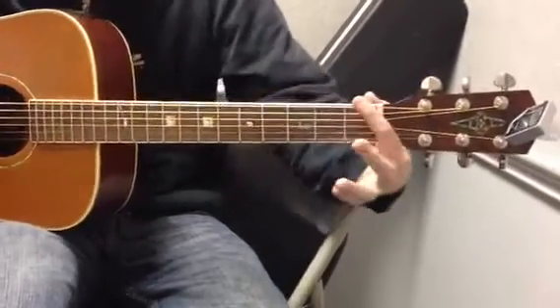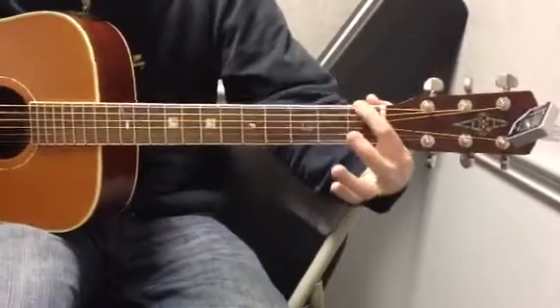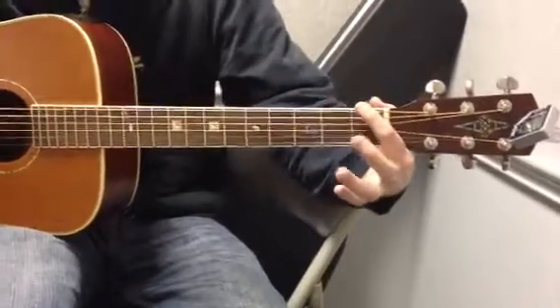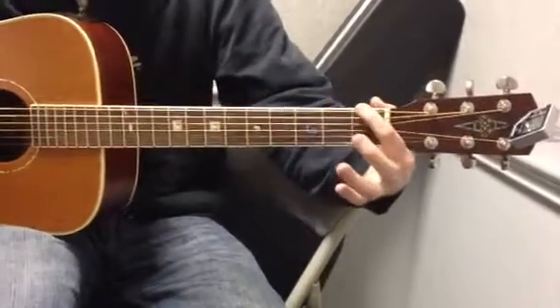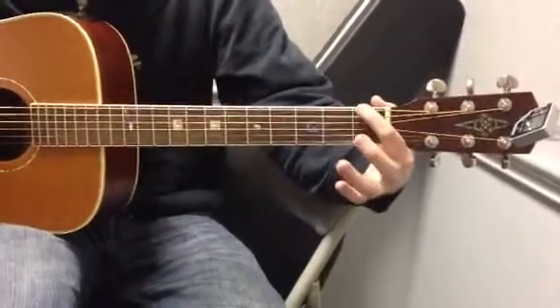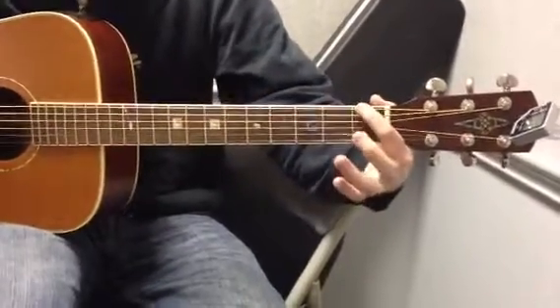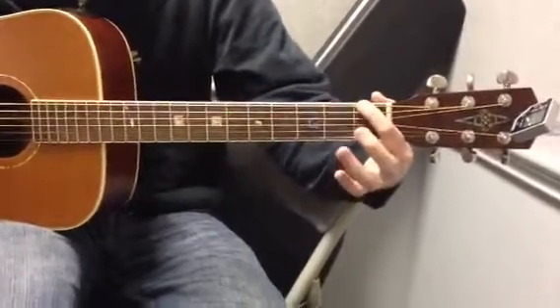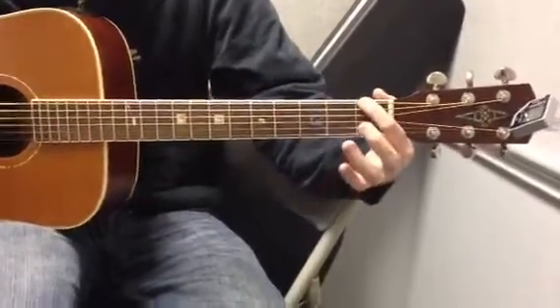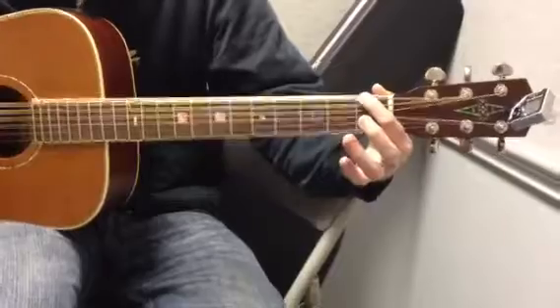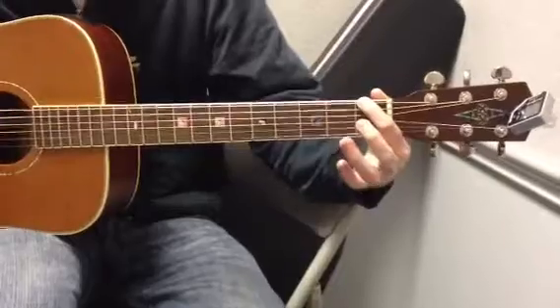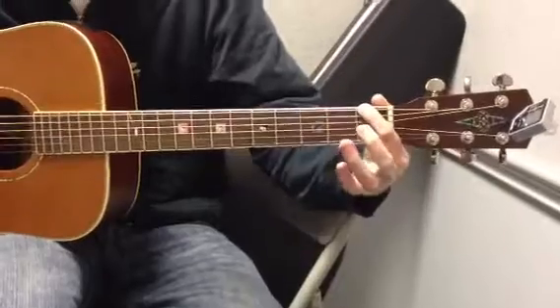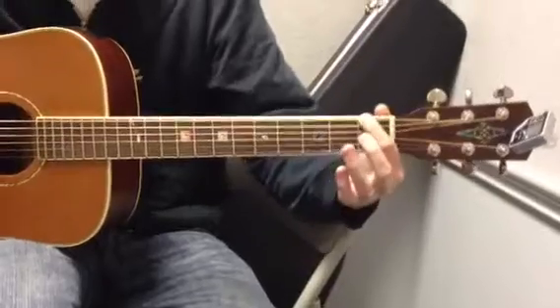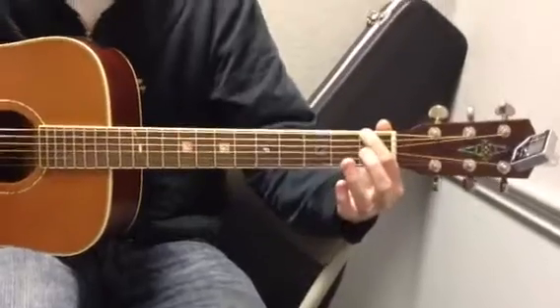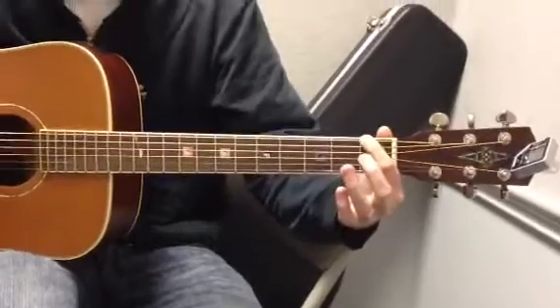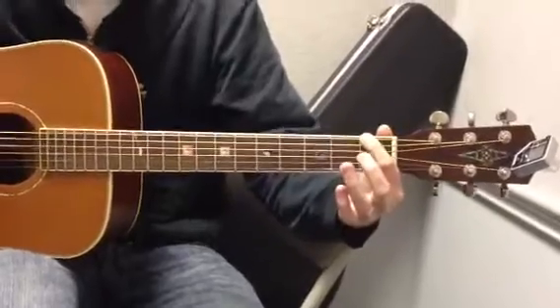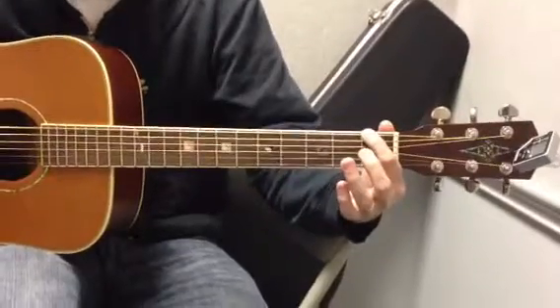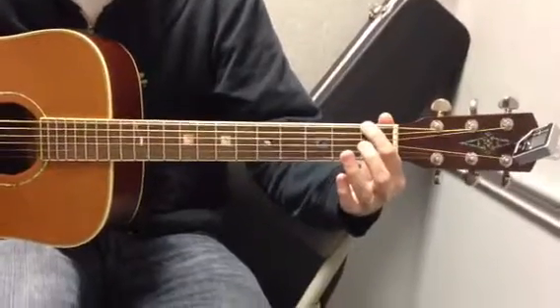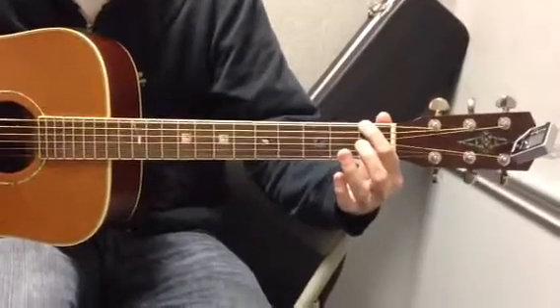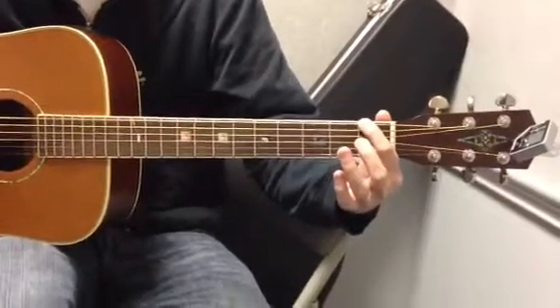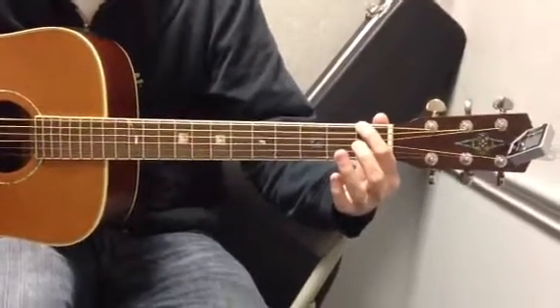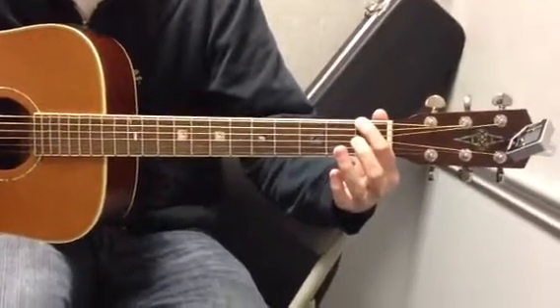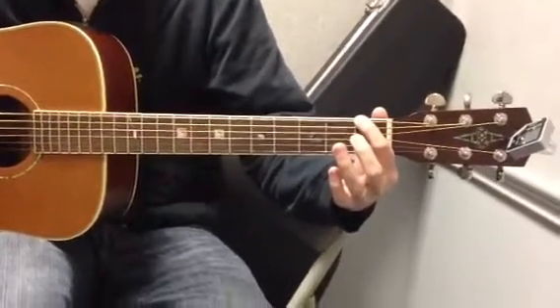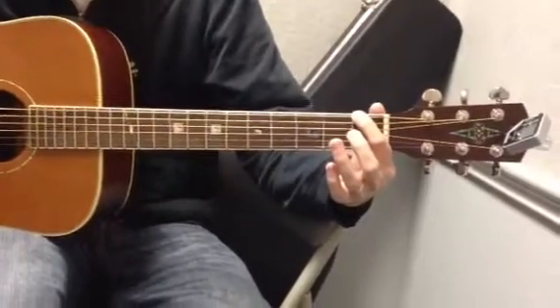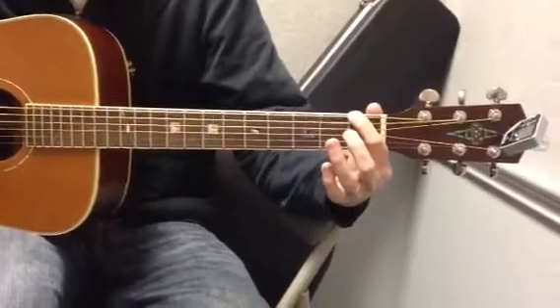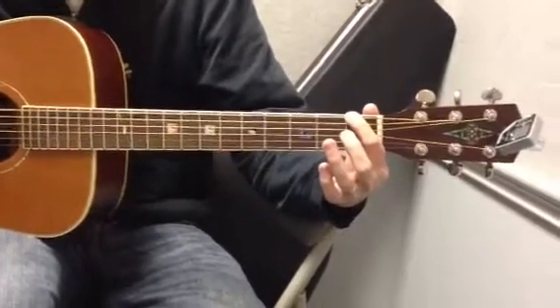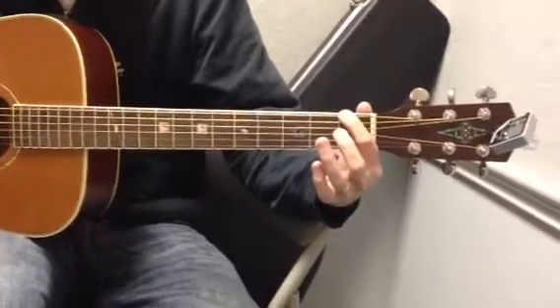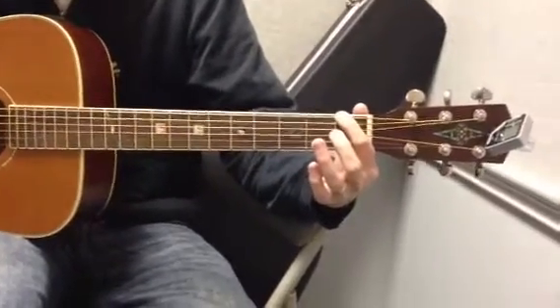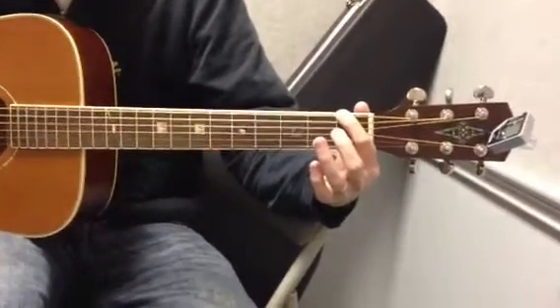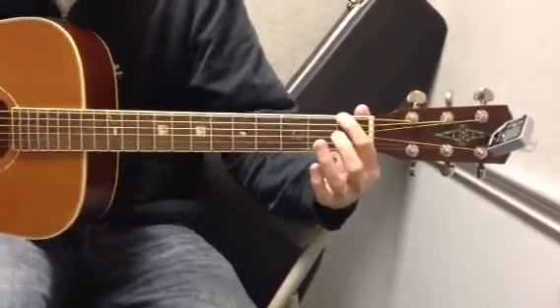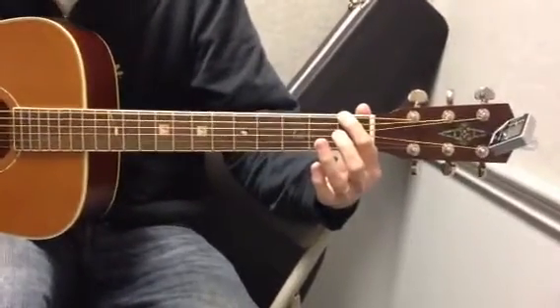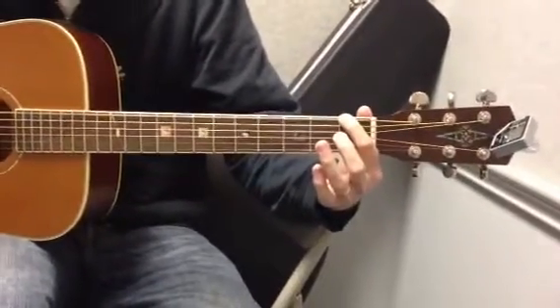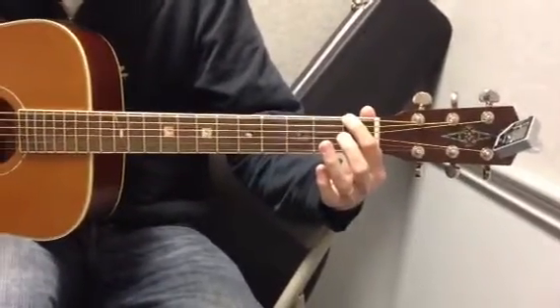First fret on your low E string, 16 times. Count it out: 1, 2, 3, 4, 5, 6, 7, 8 — twice through for a total of 16 hits.